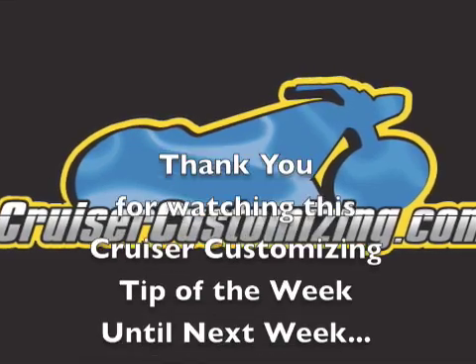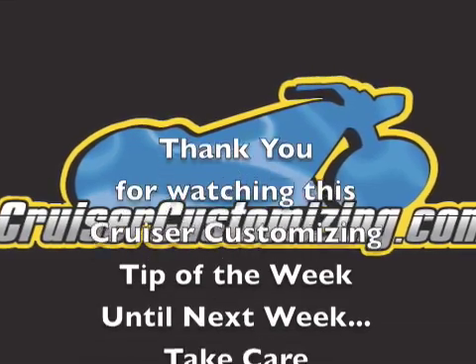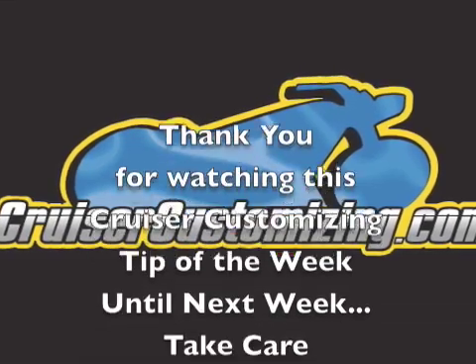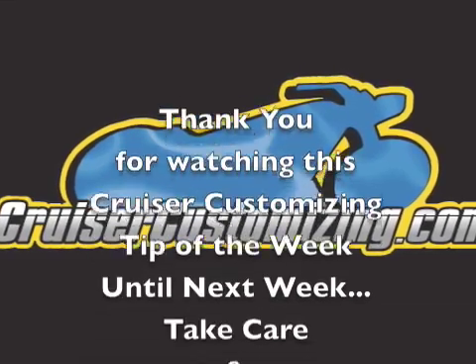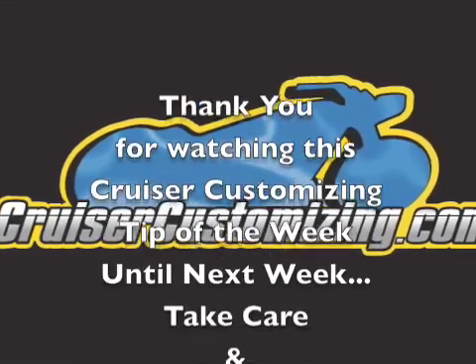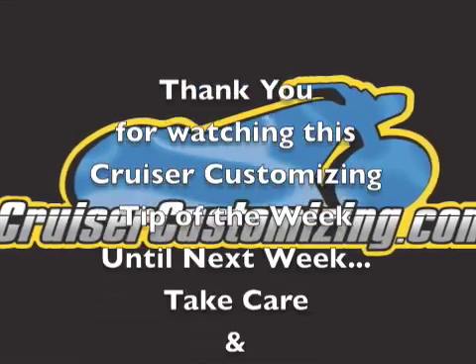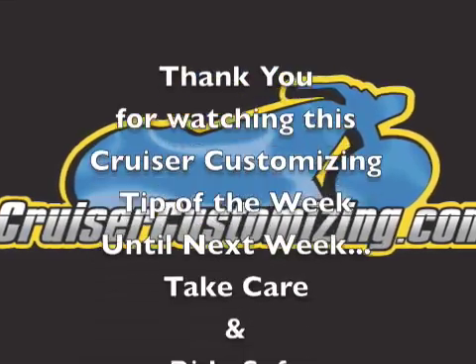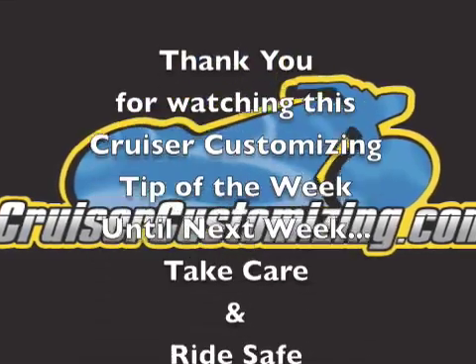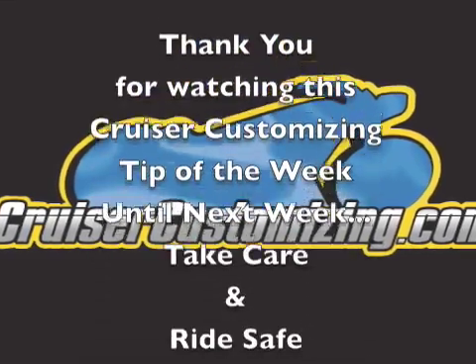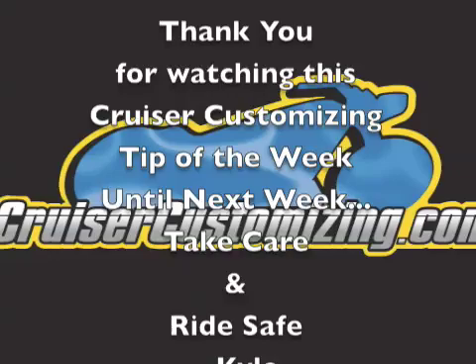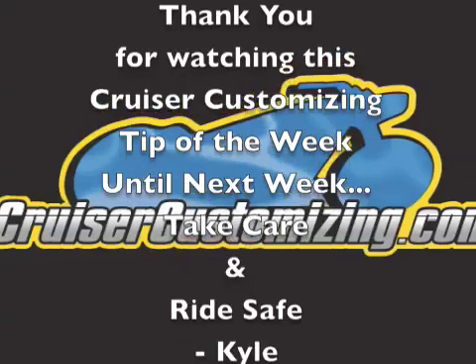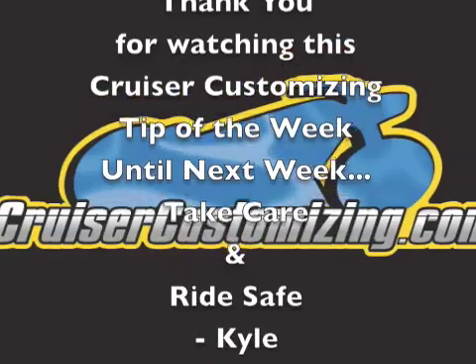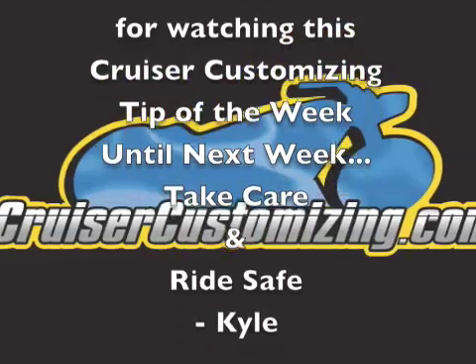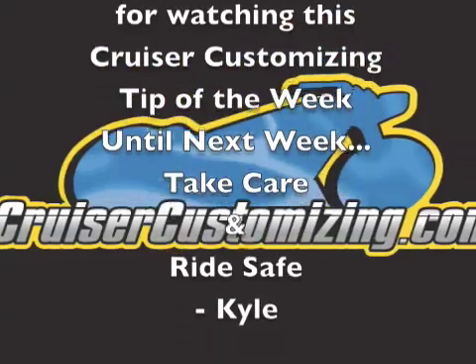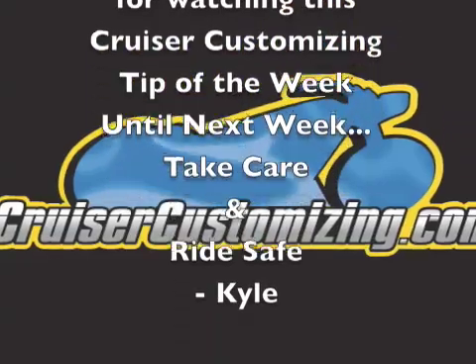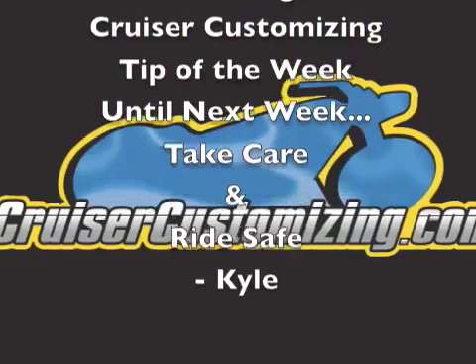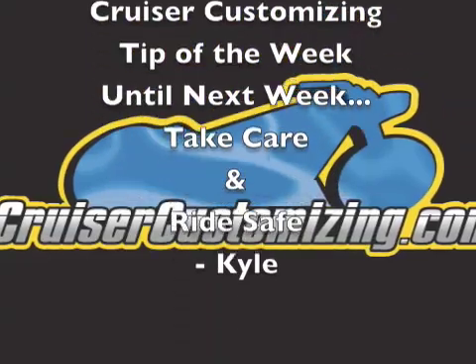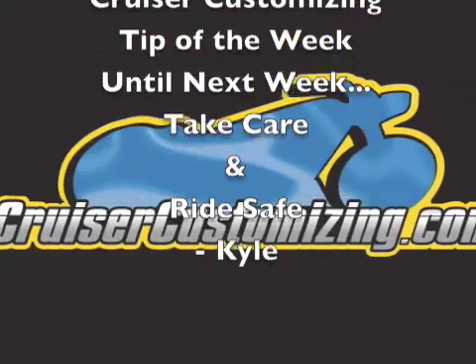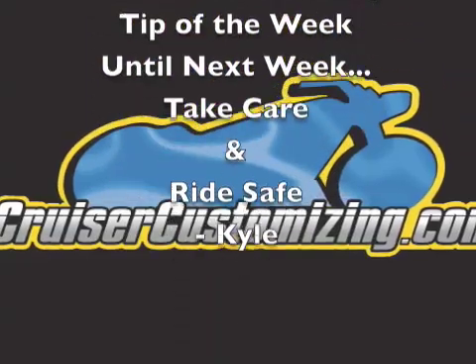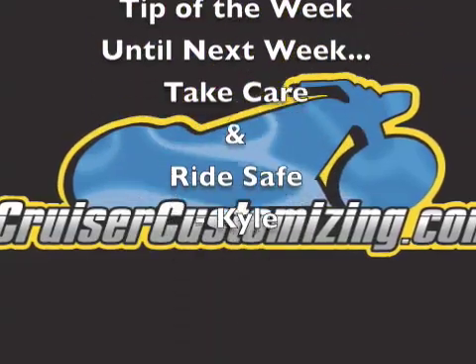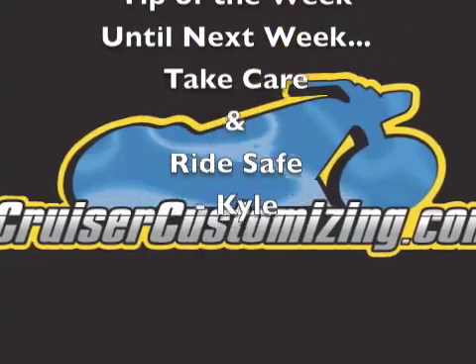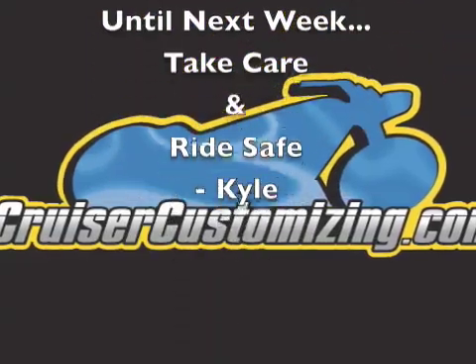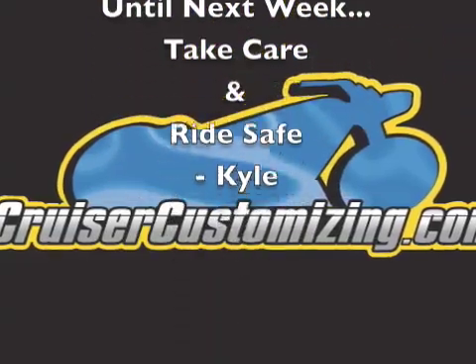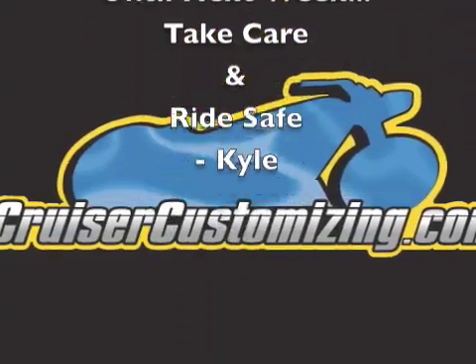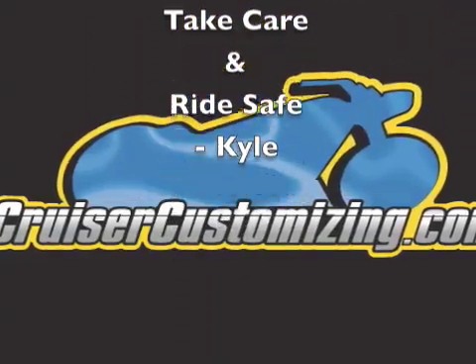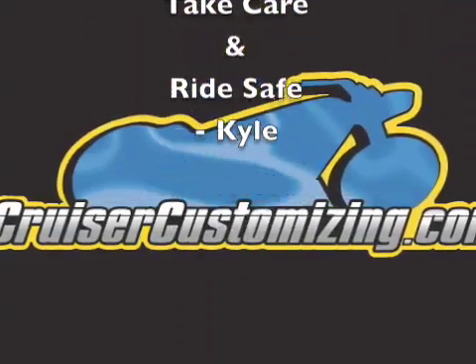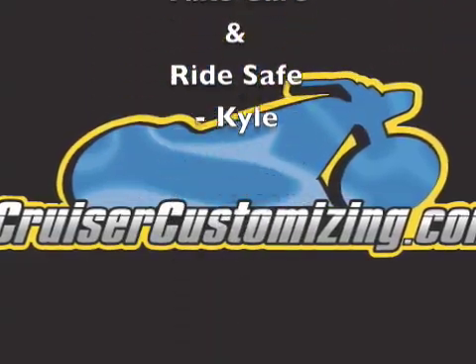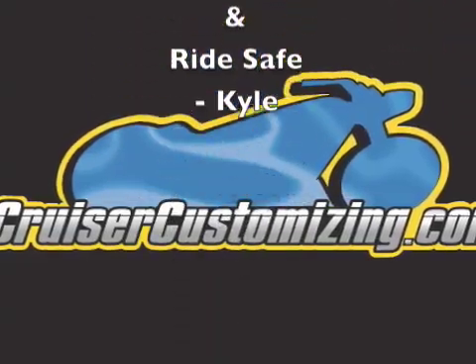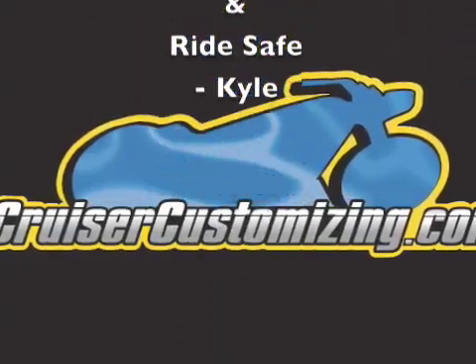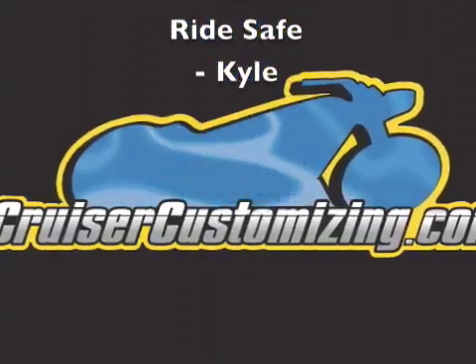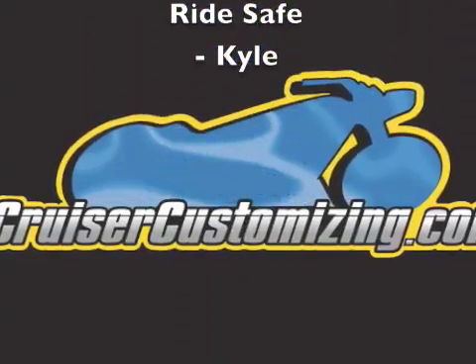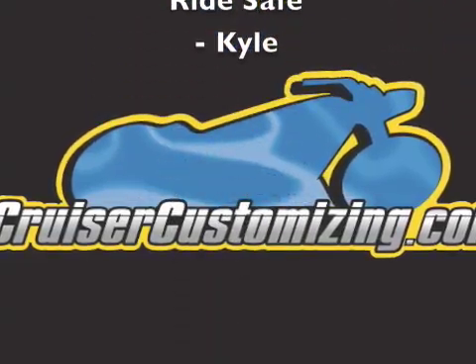Thank you for watching this week's Cruiser Customizing Tip of the Week. Until next week, take care and ride safe.